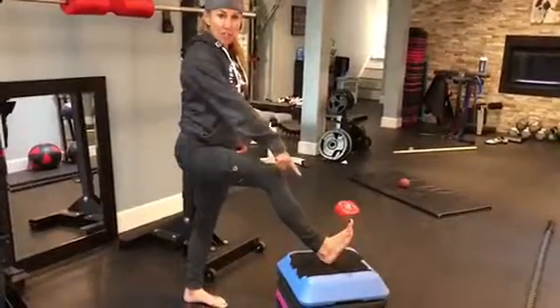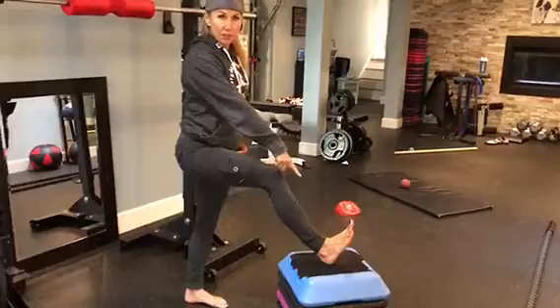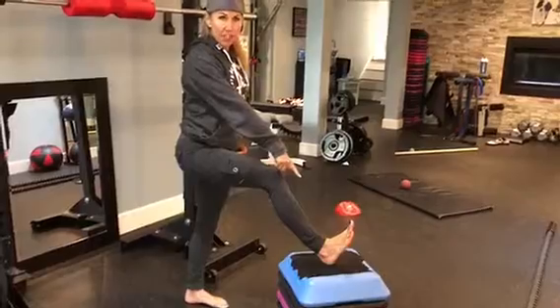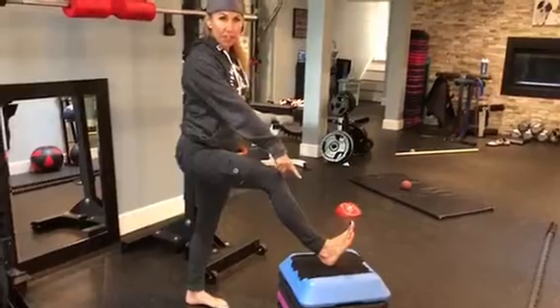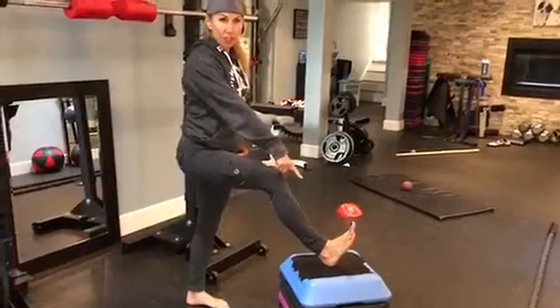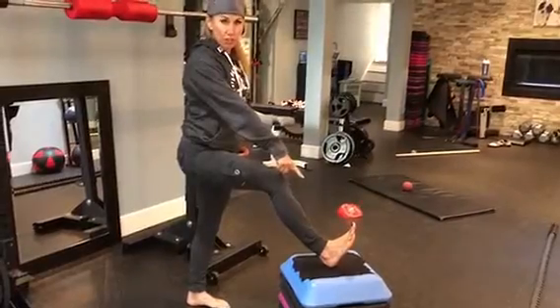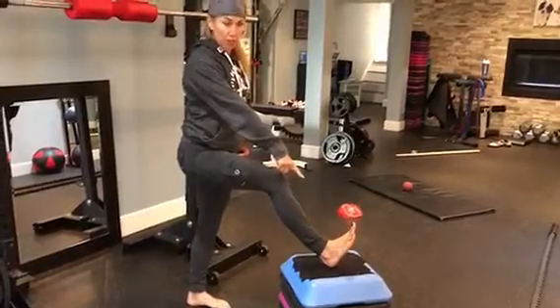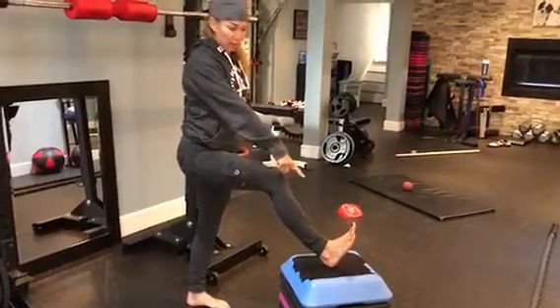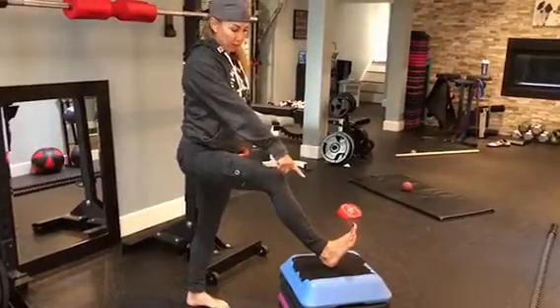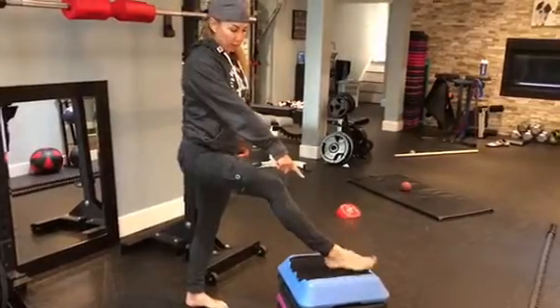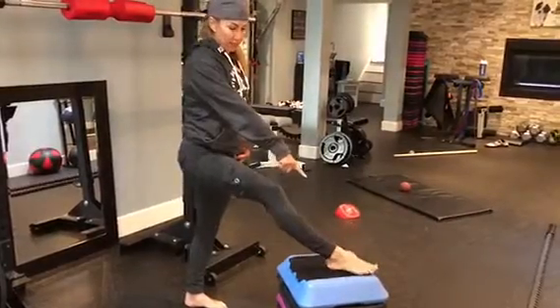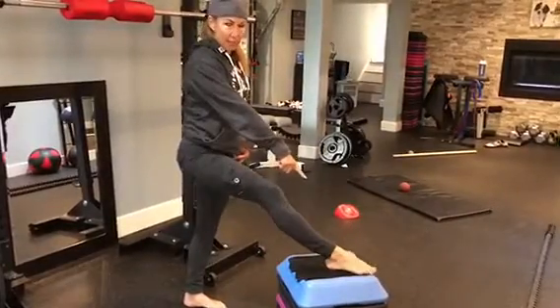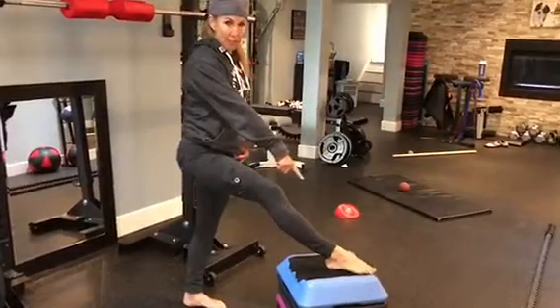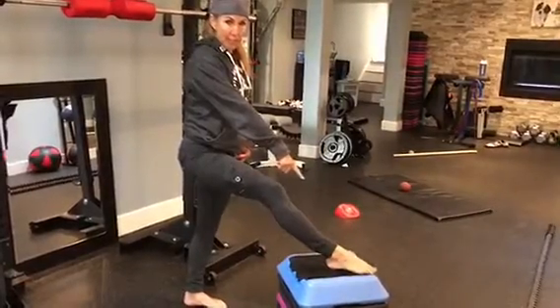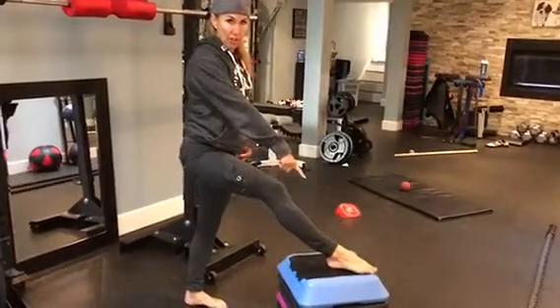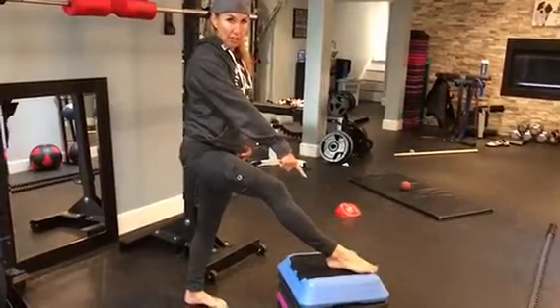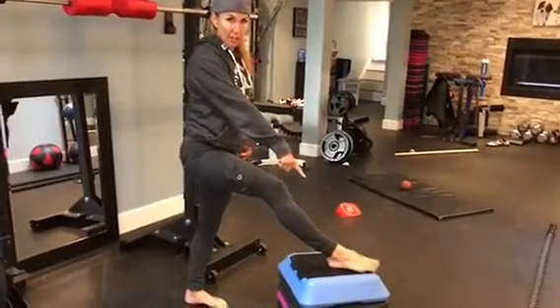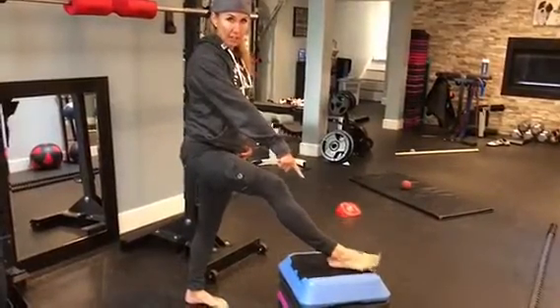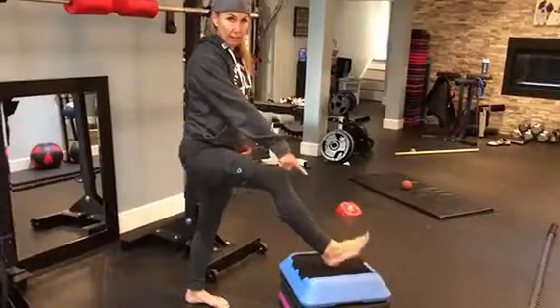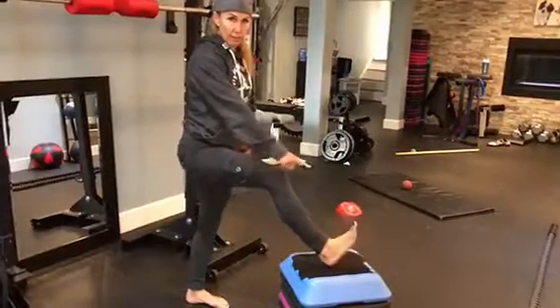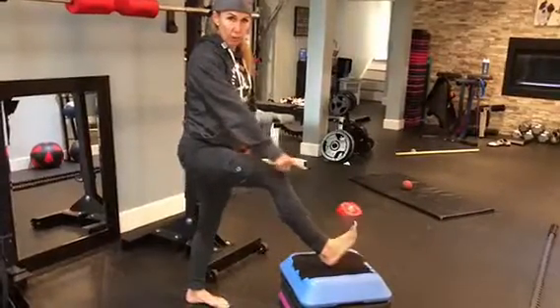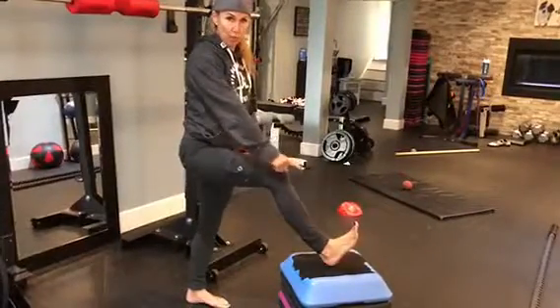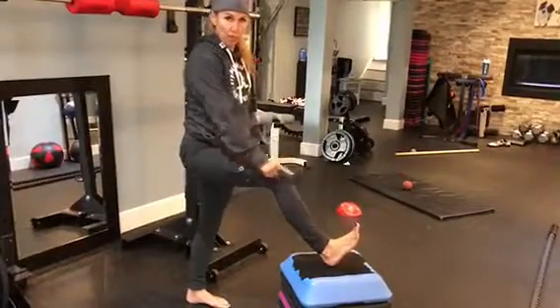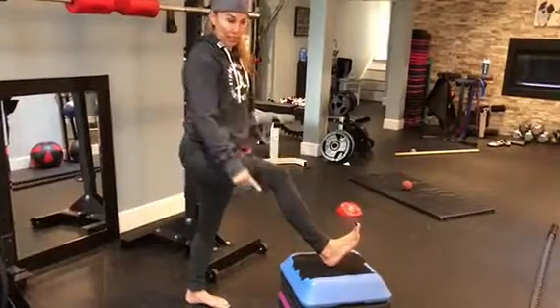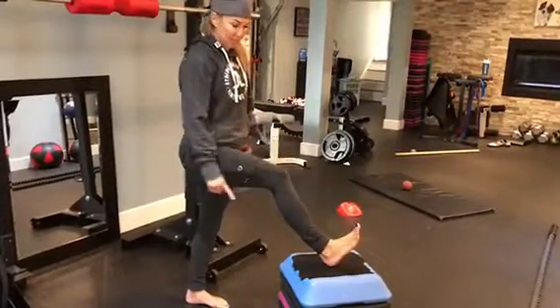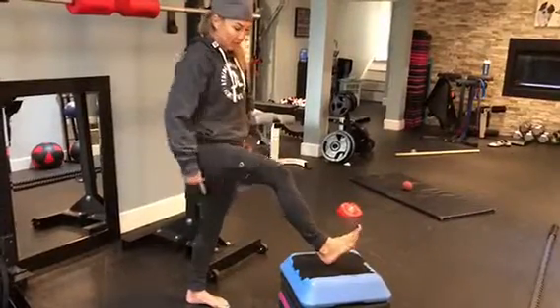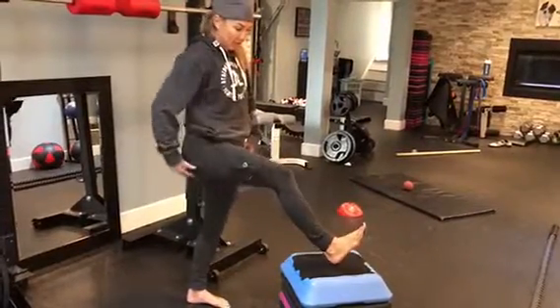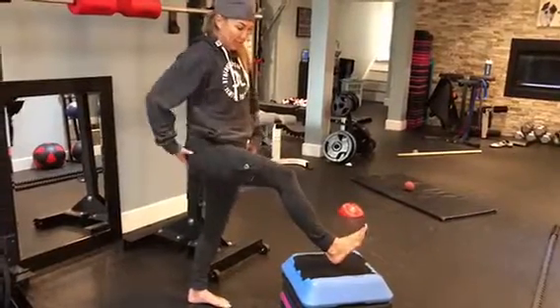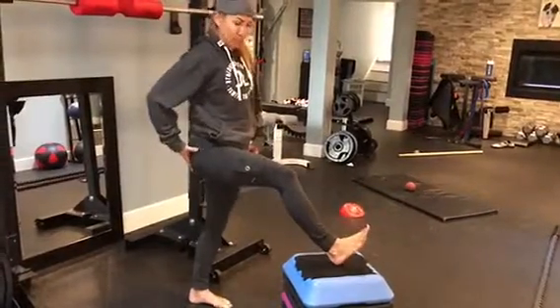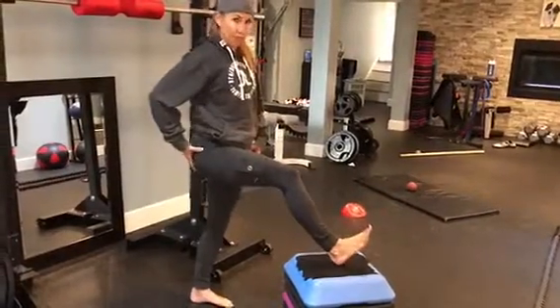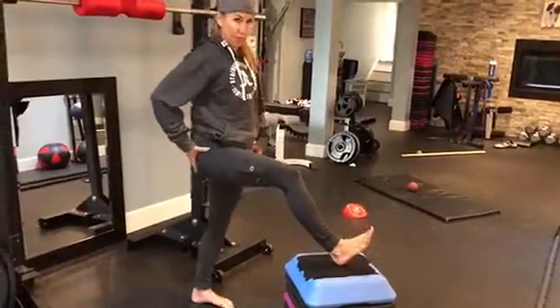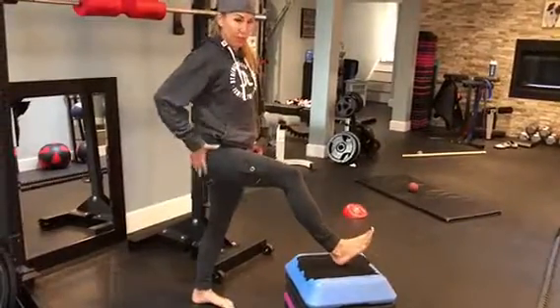Dorsiflex your foot. This is plantar flex. This is dorsiflex. Dorsiflex your foot.